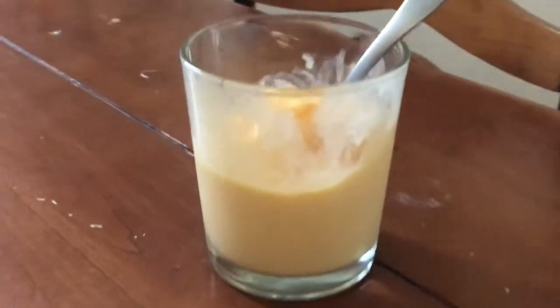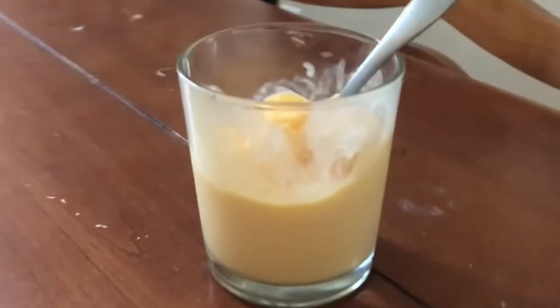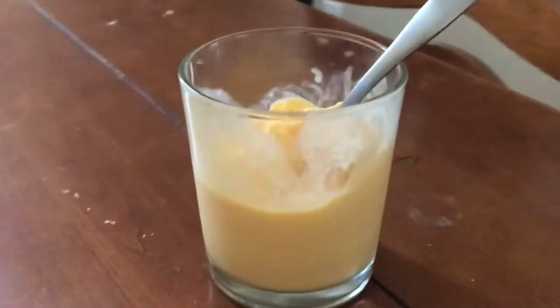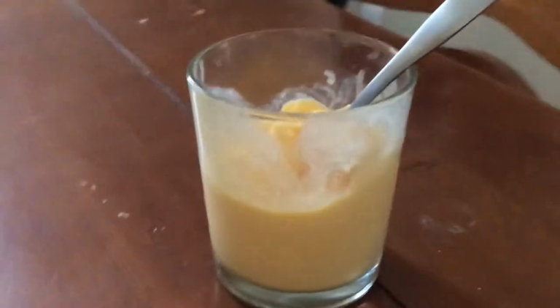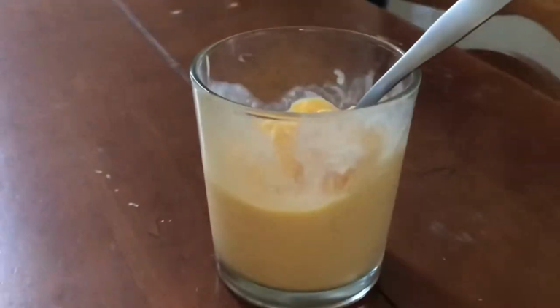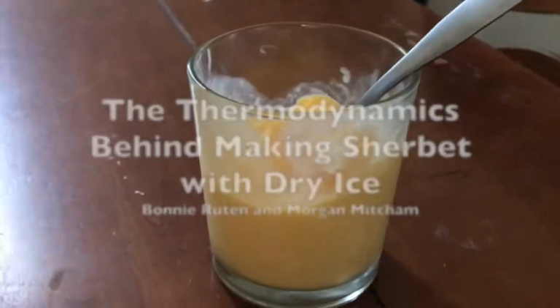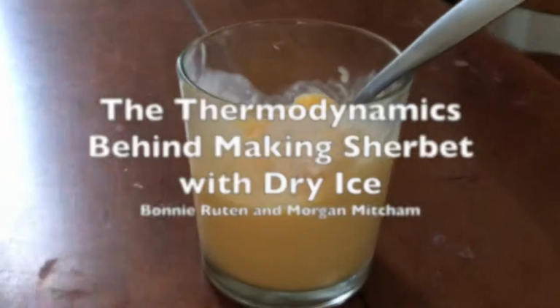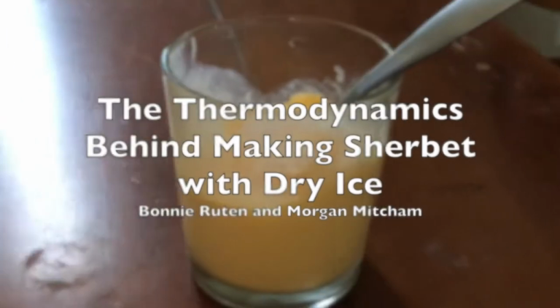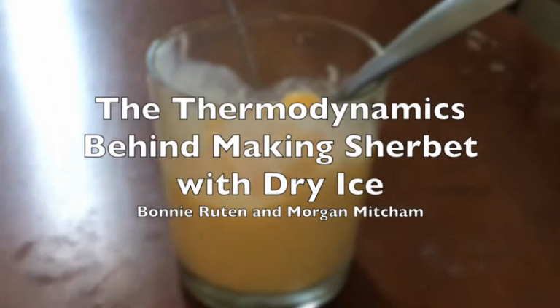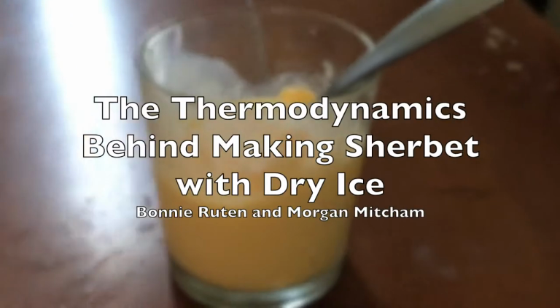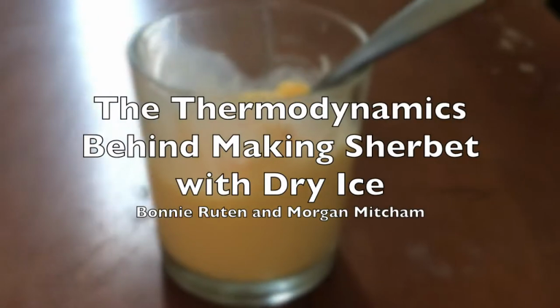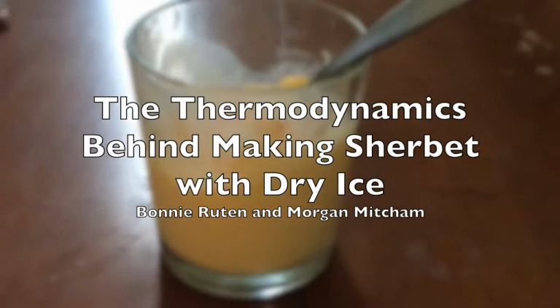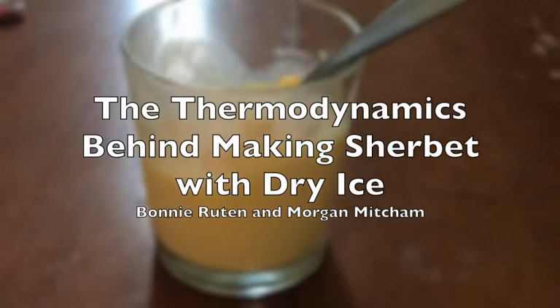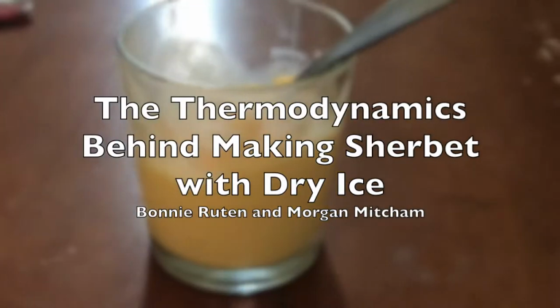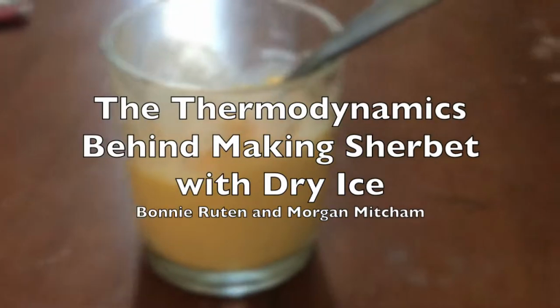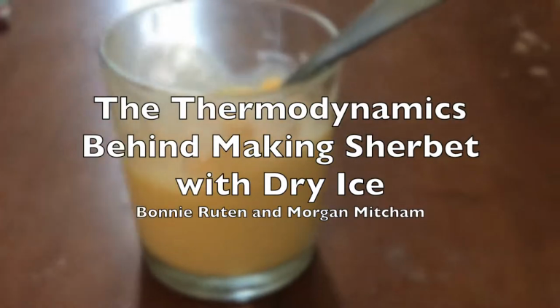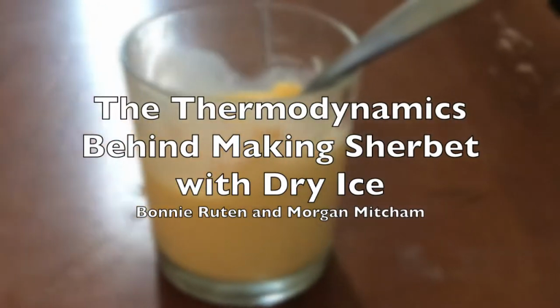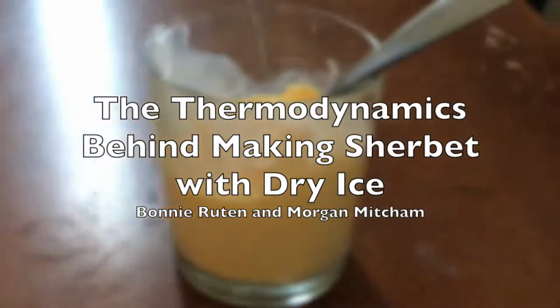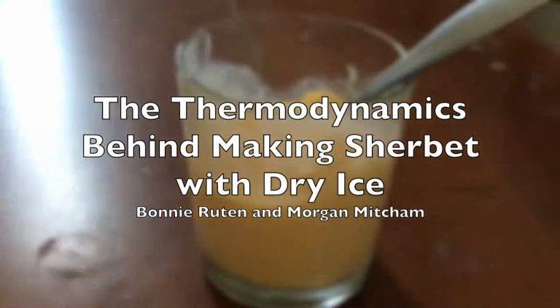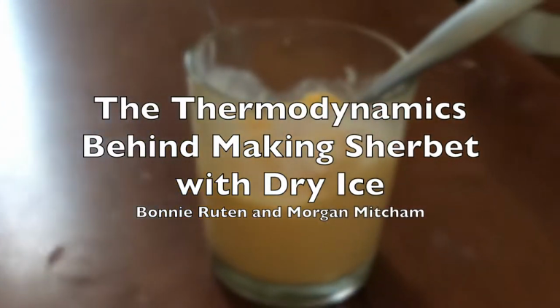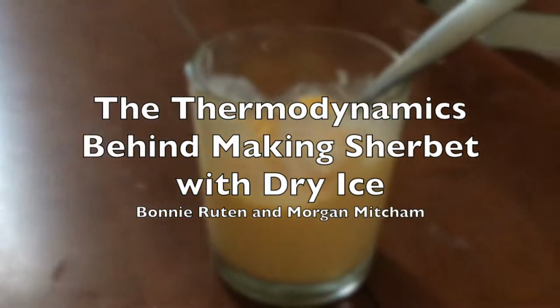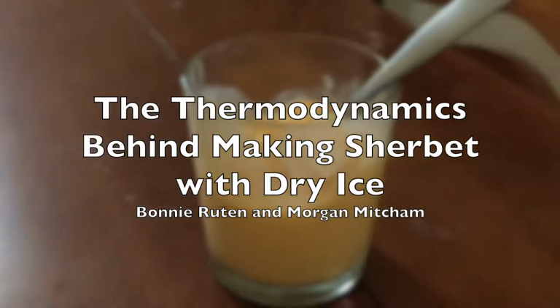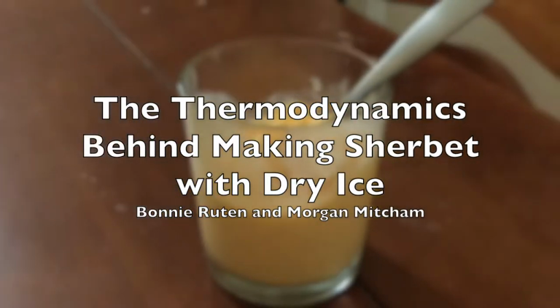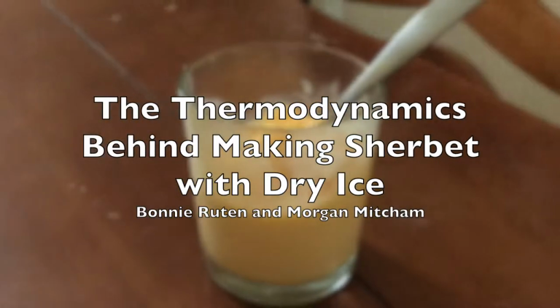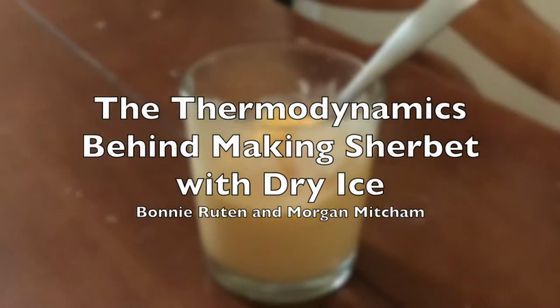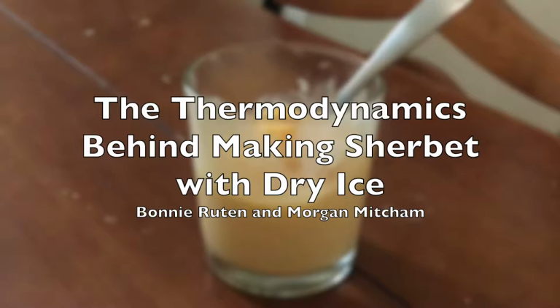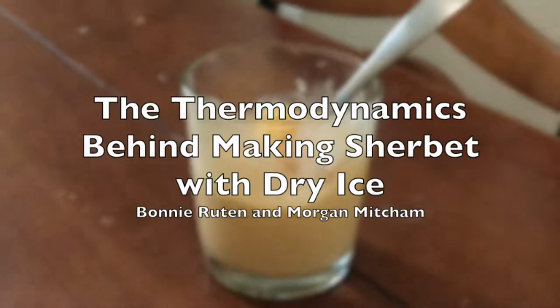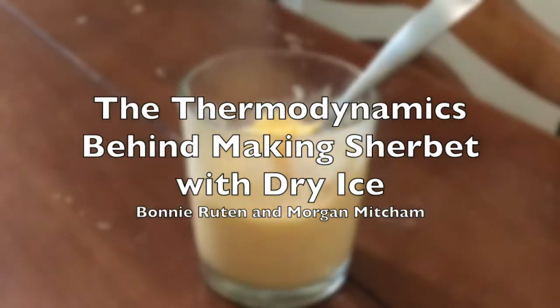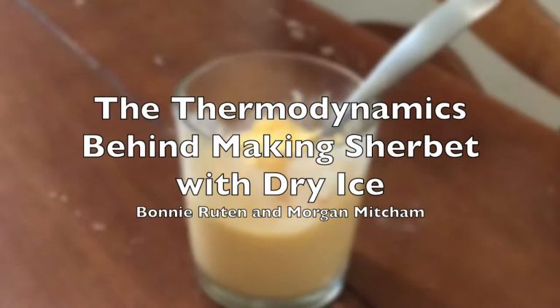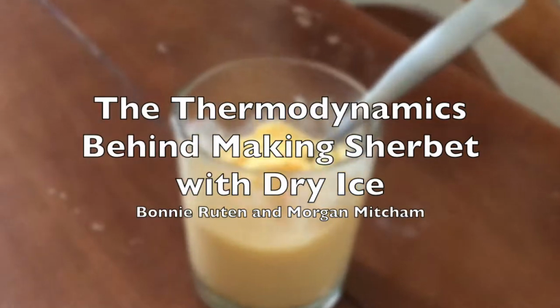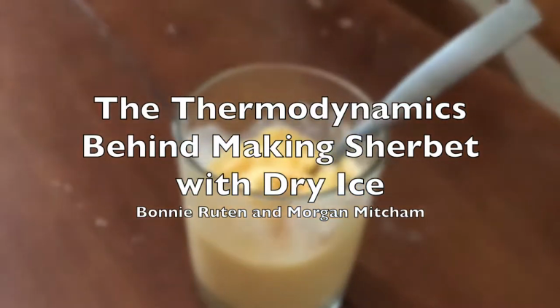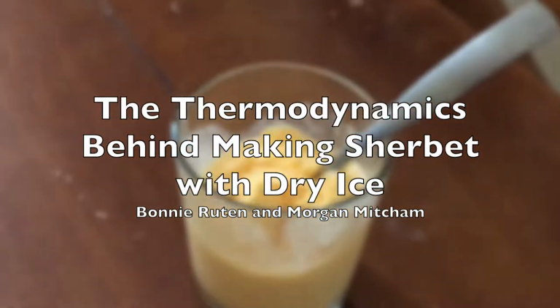Hi, I'm Bonnie. And I'm Morgan. We are here to teach you about the thermodynamics behind making sherbet with dry ice.